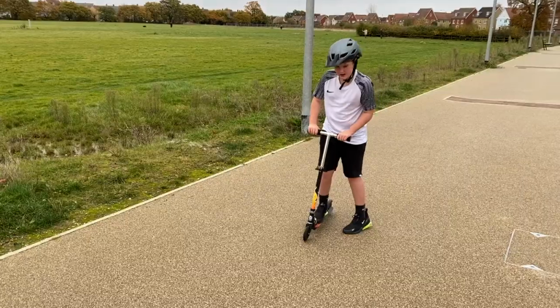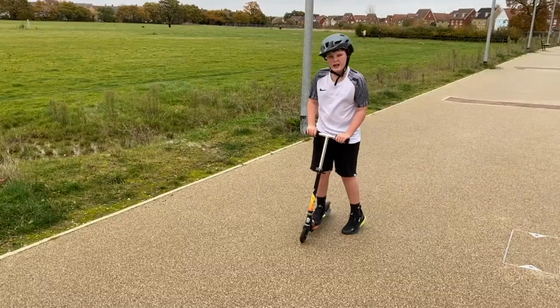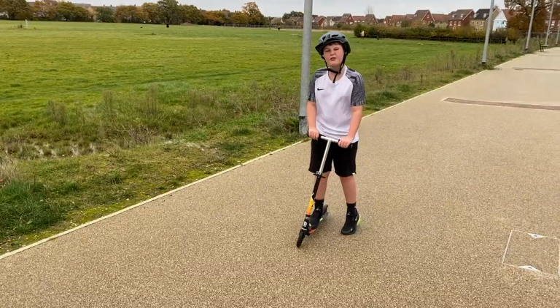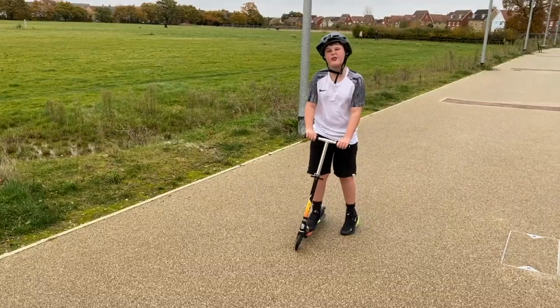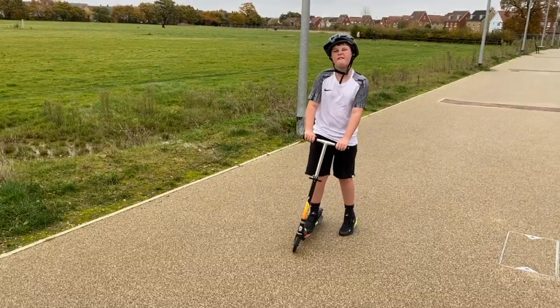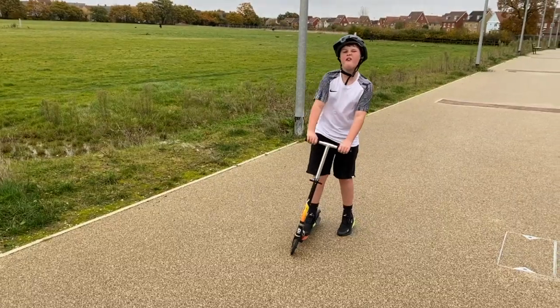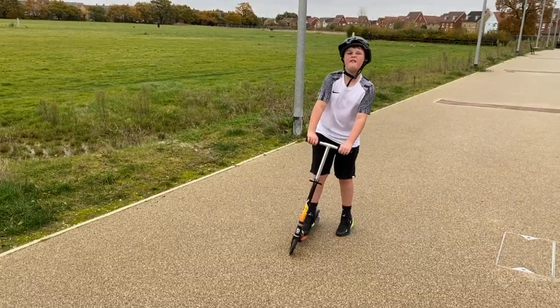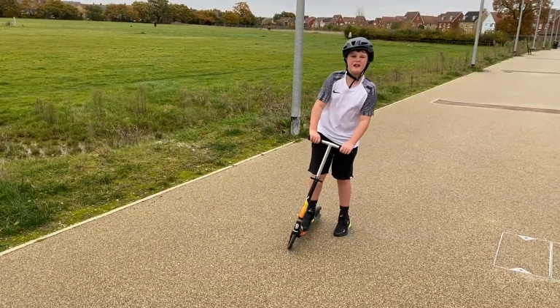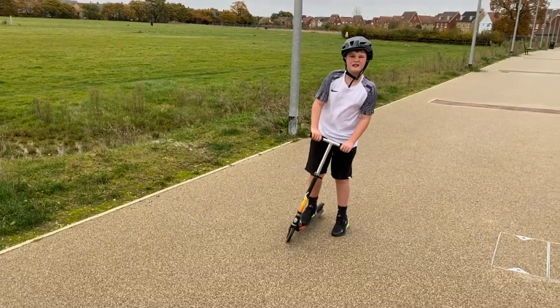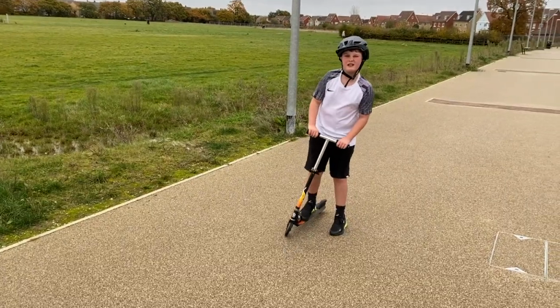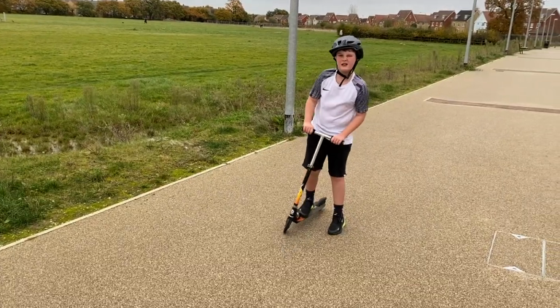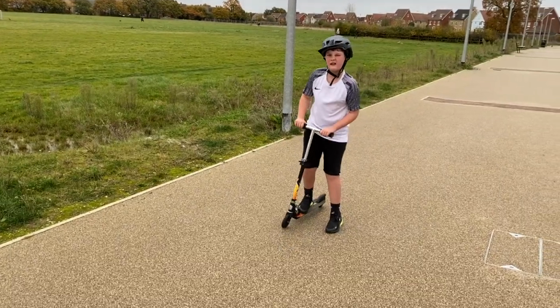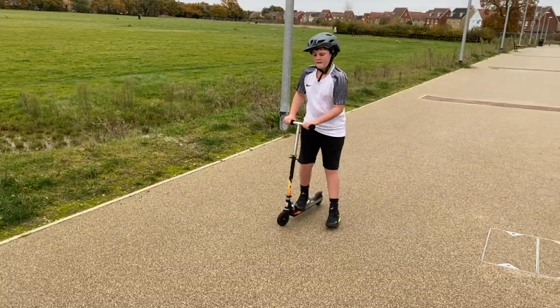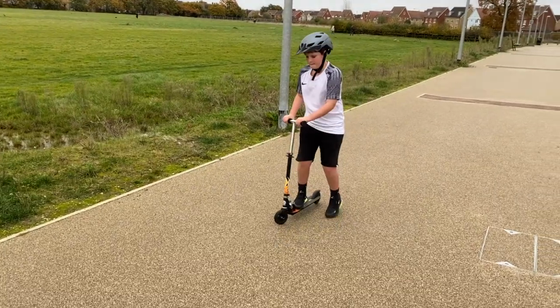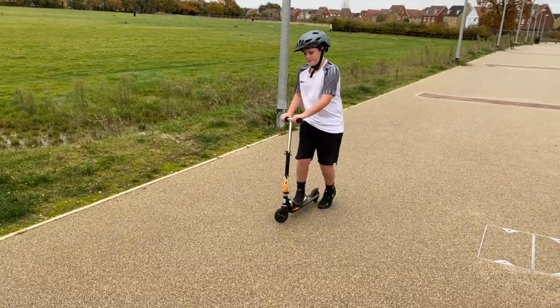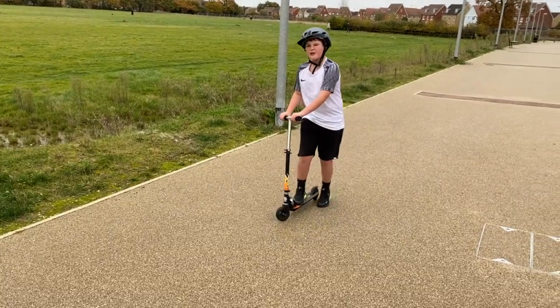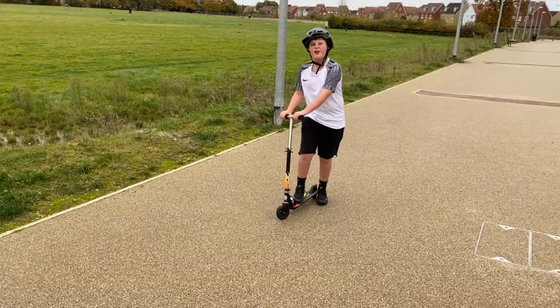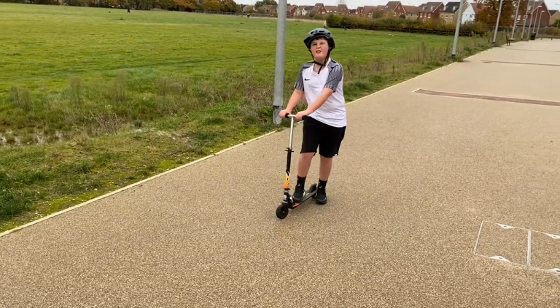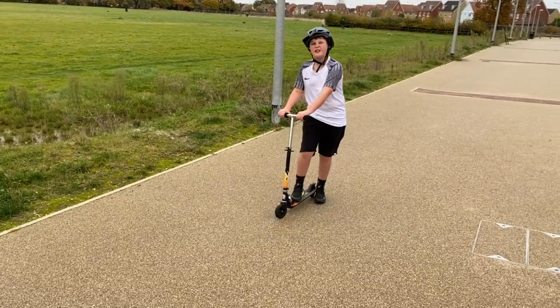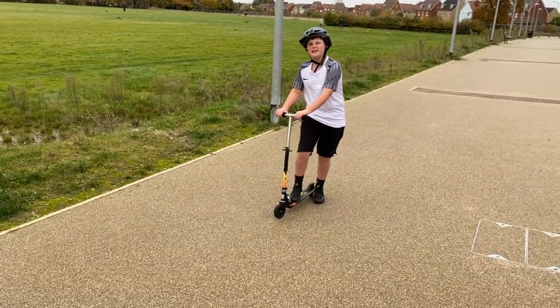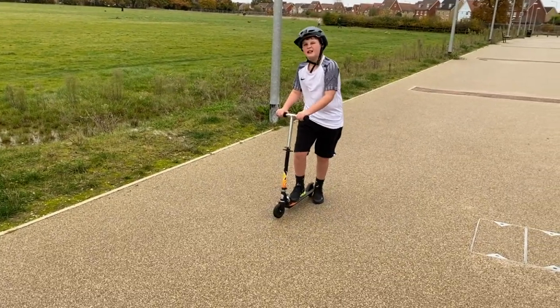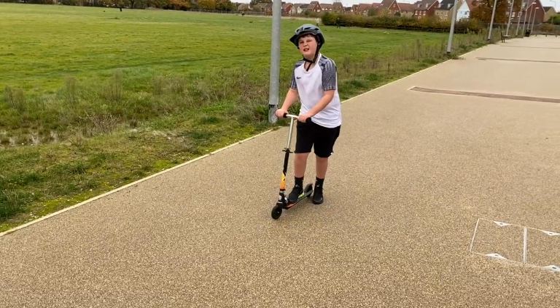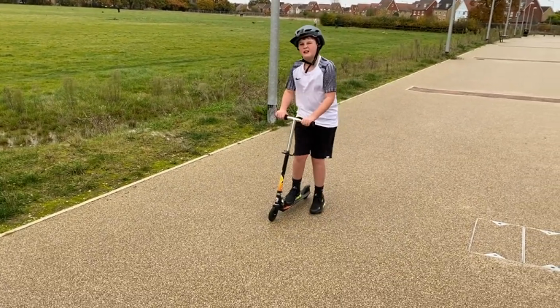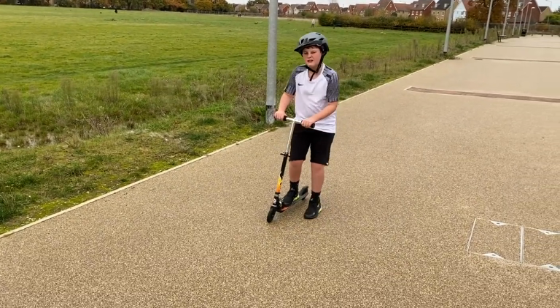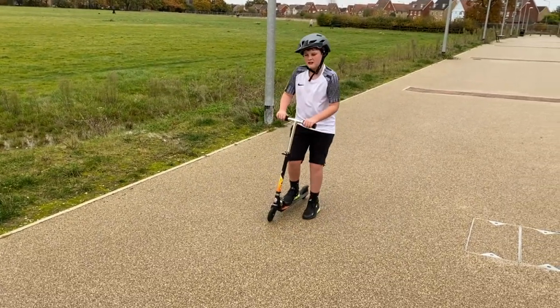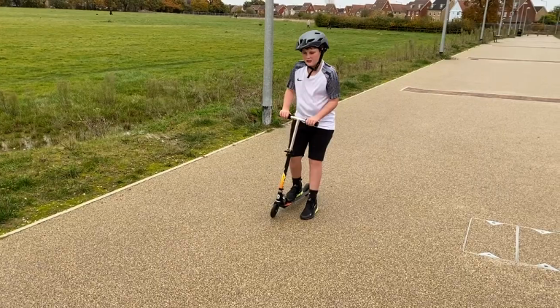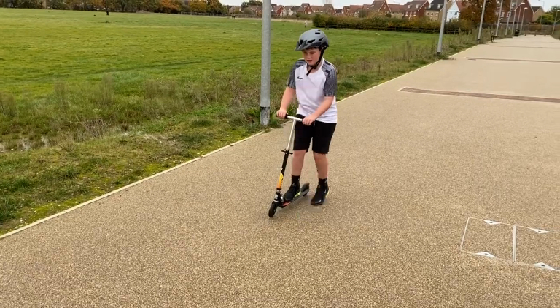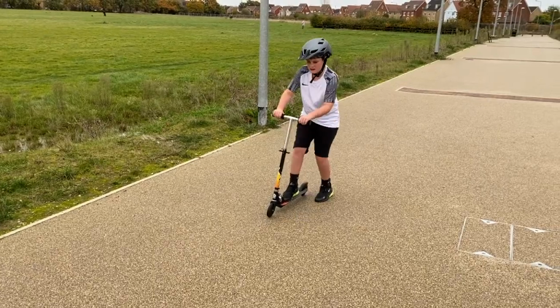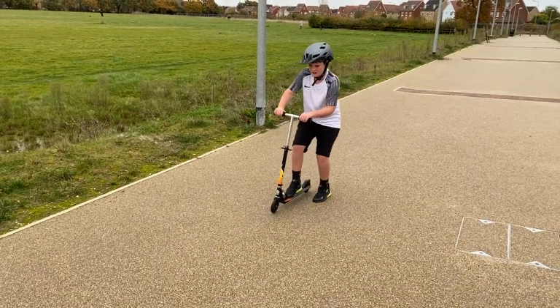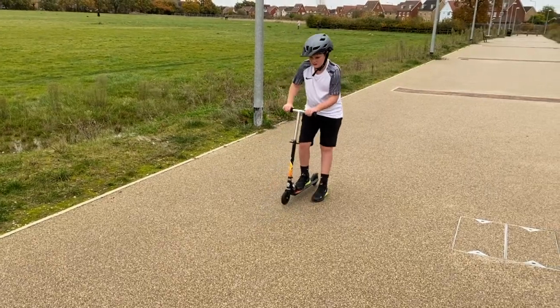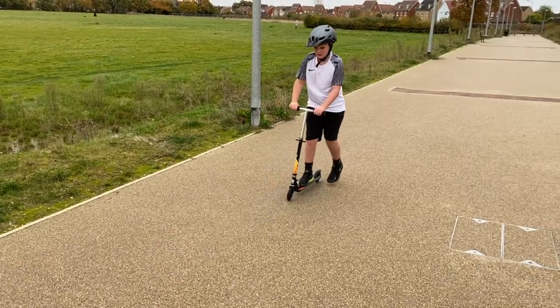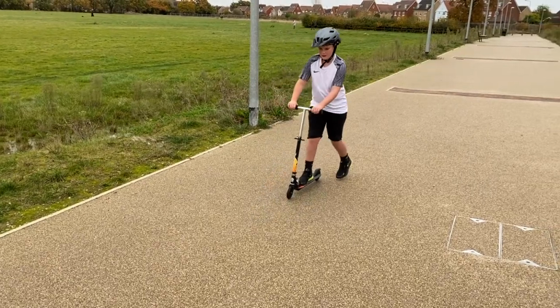This is one of my other manoeuvres: travelling backwards.